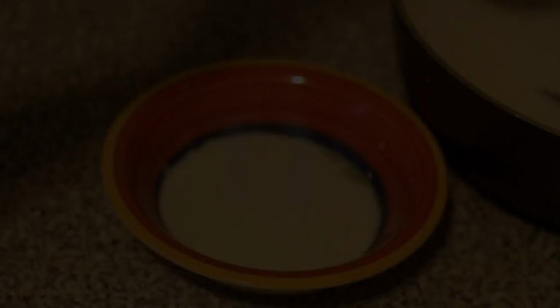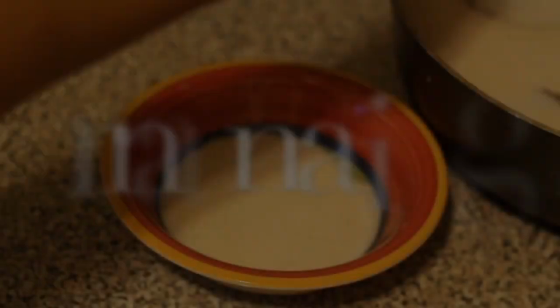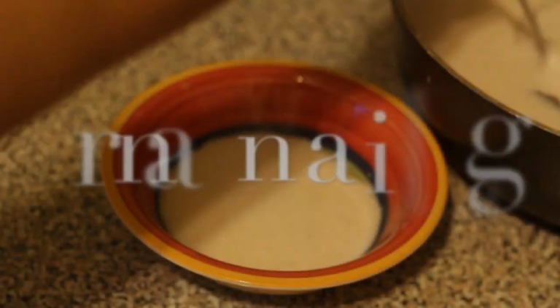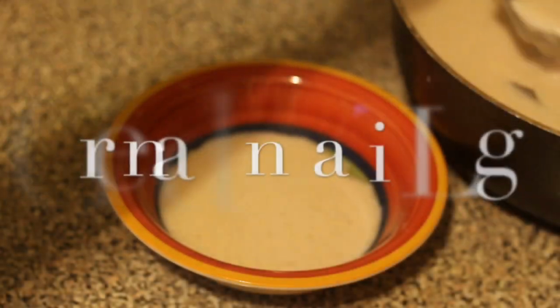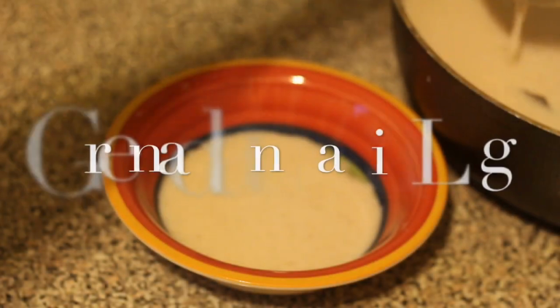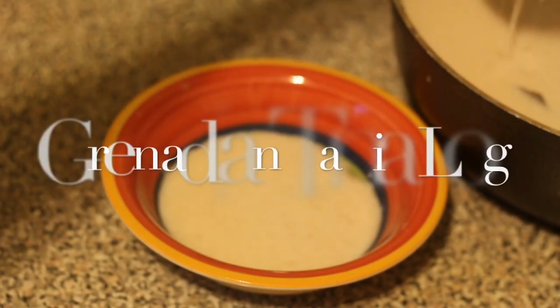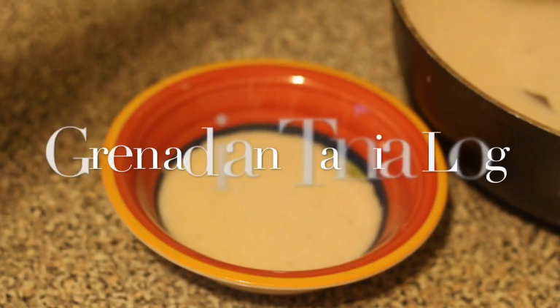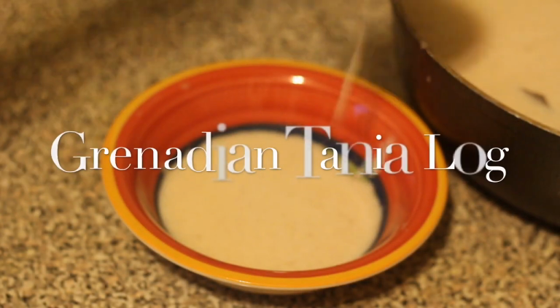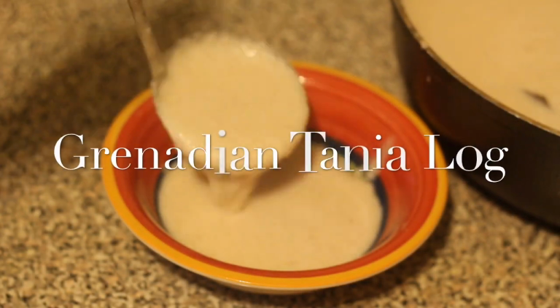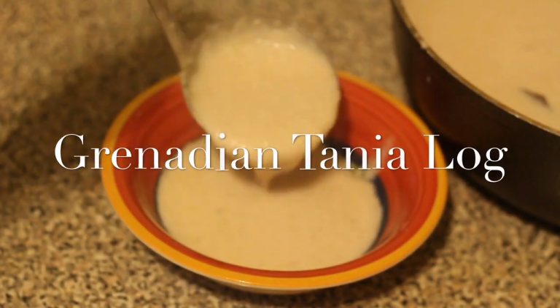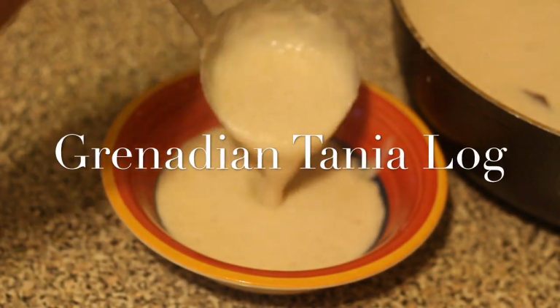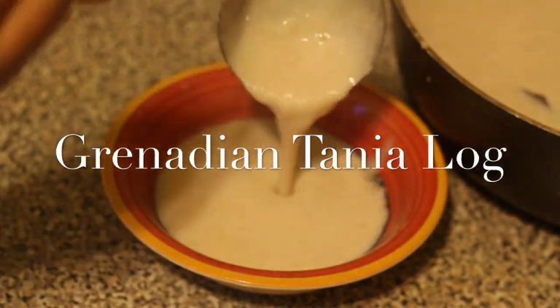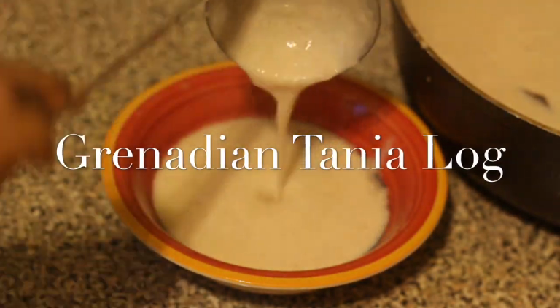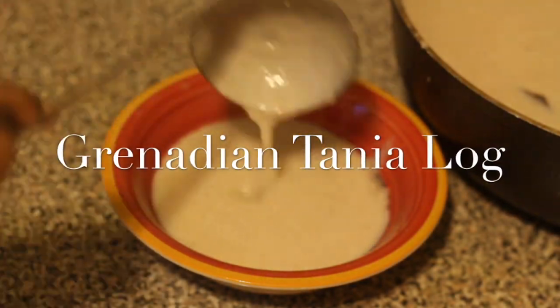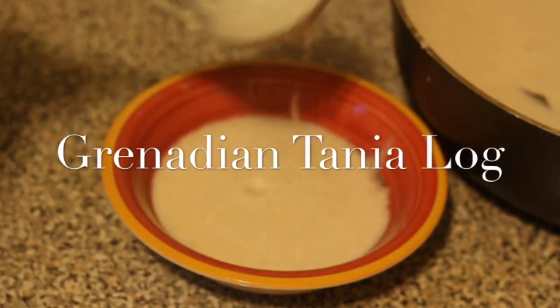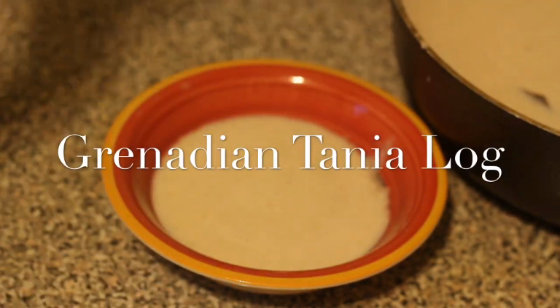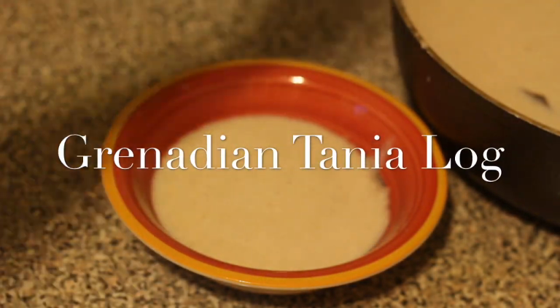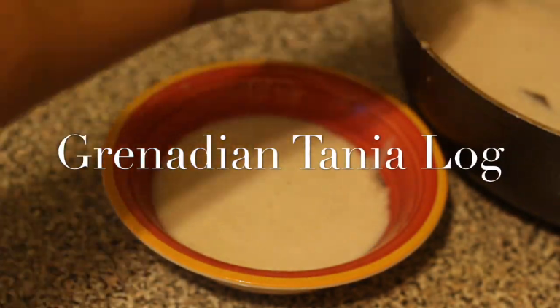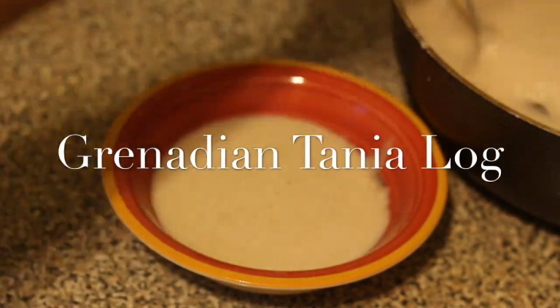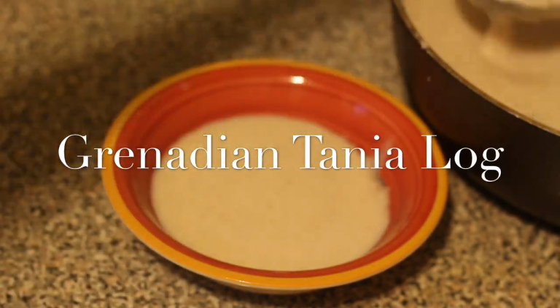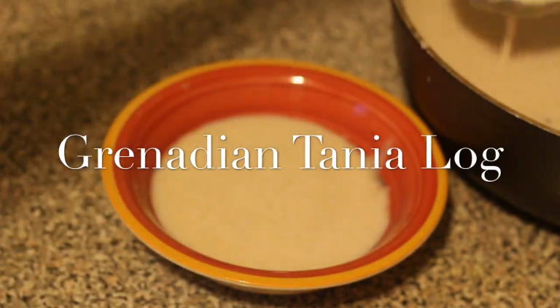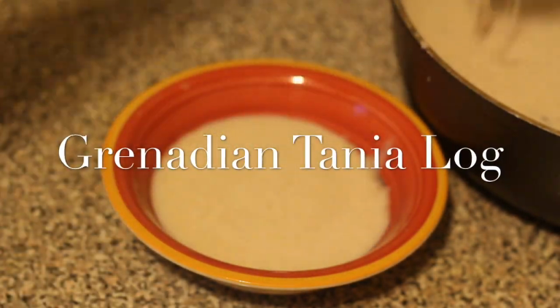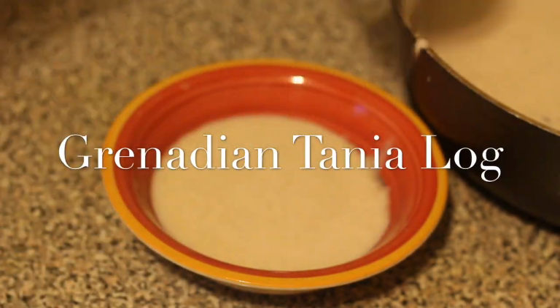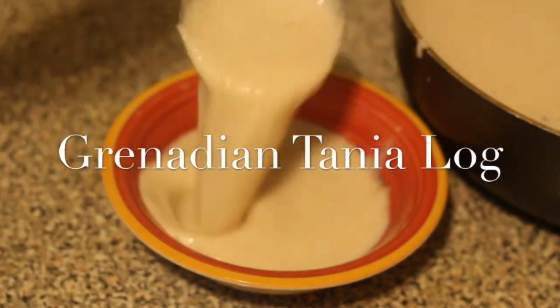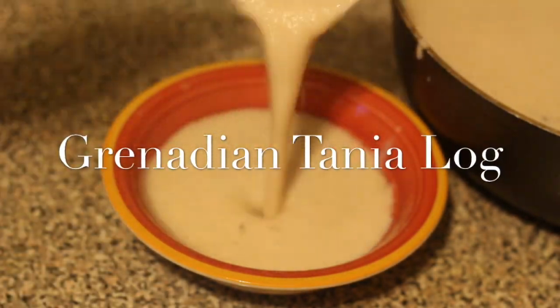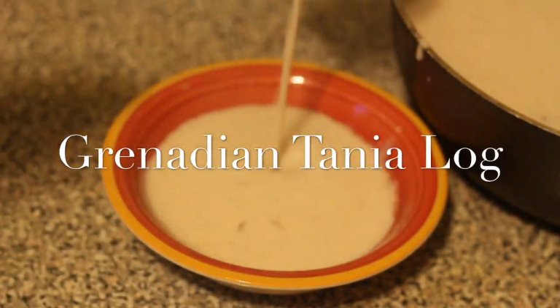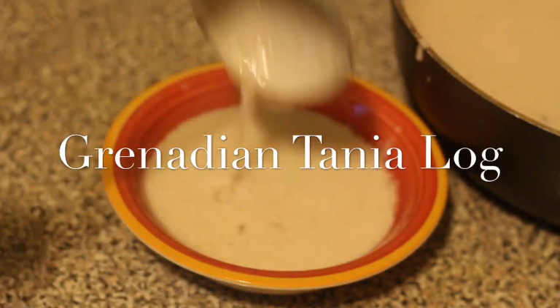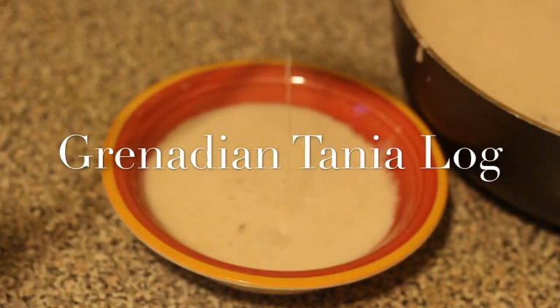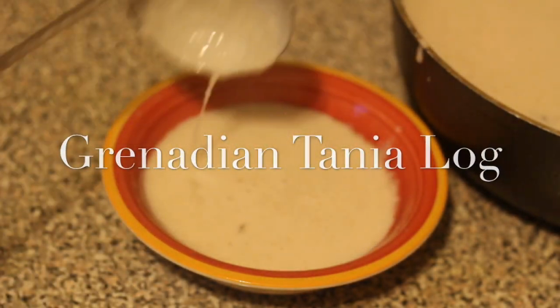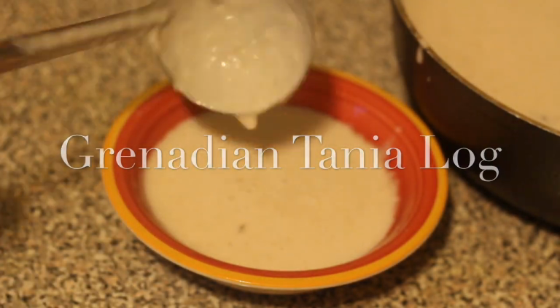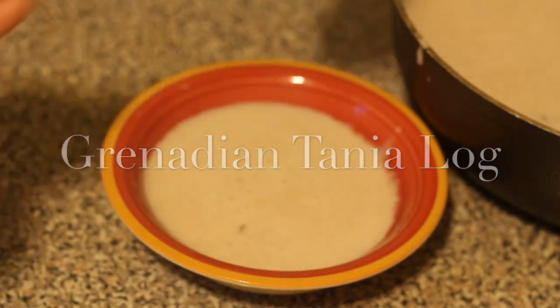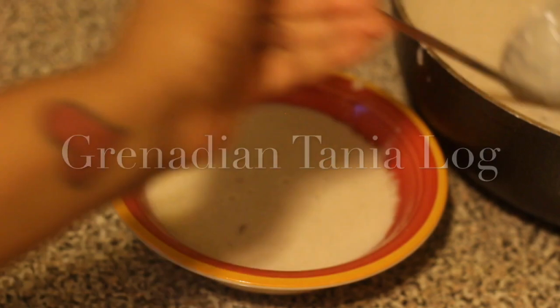Hey guys, so today I'm making Grenadian Tanya Log. So let's get started.